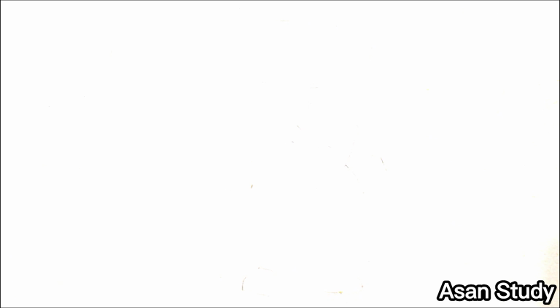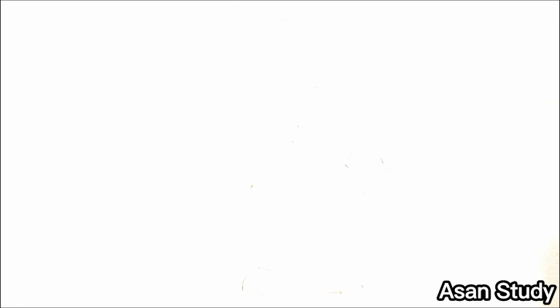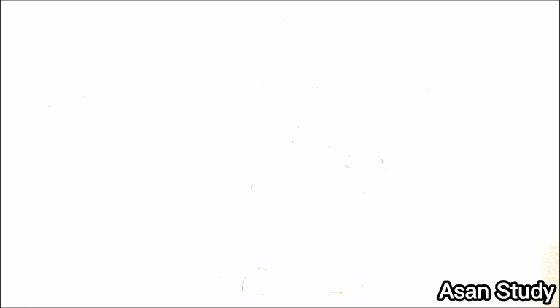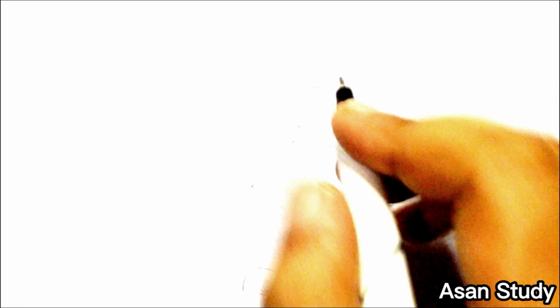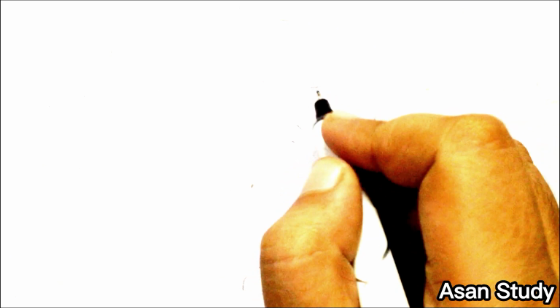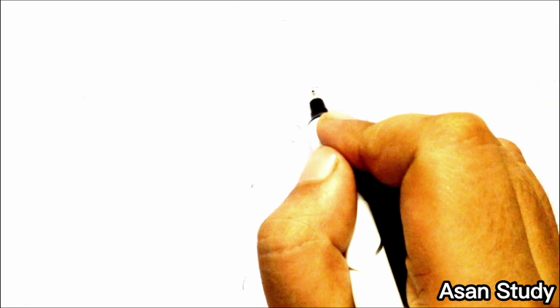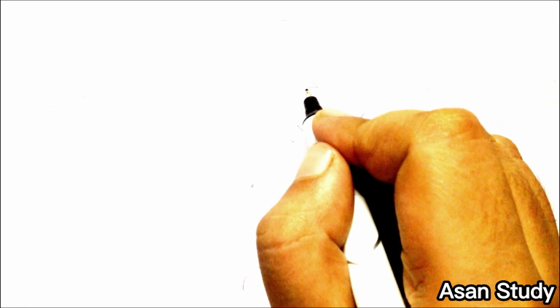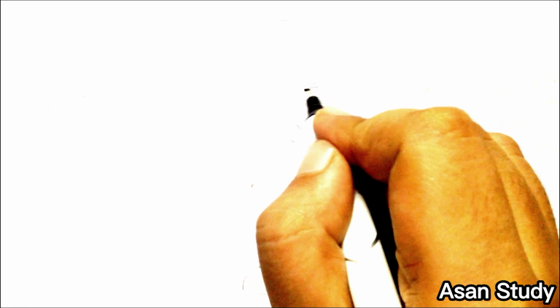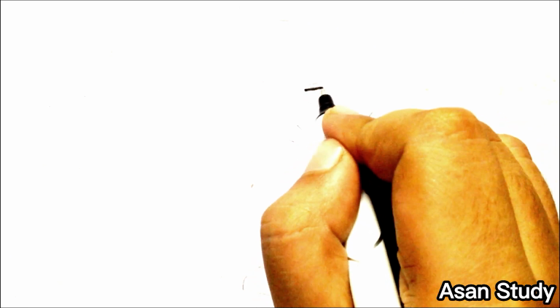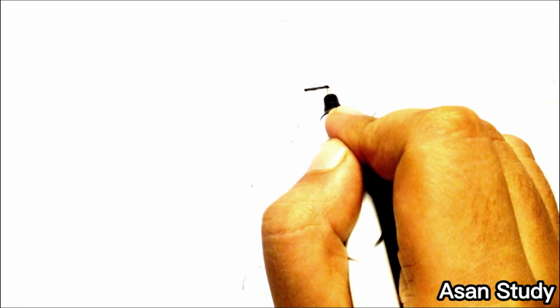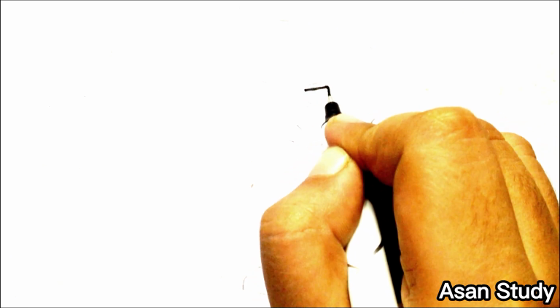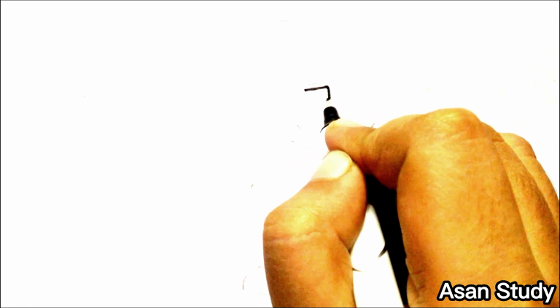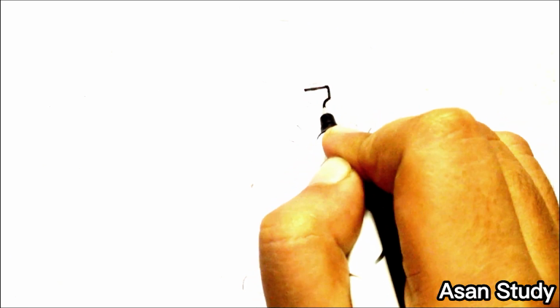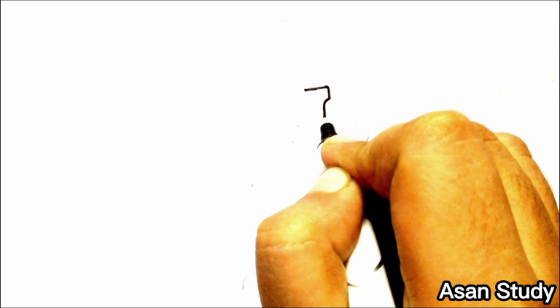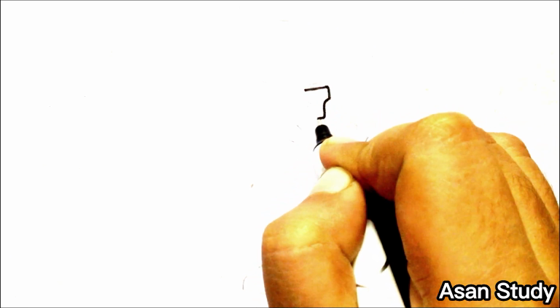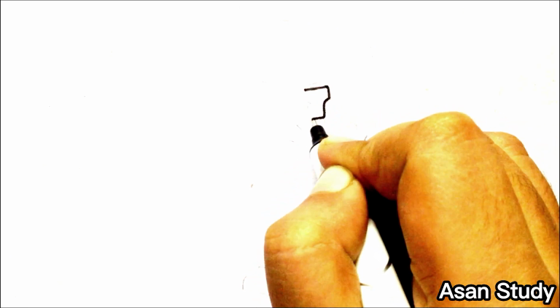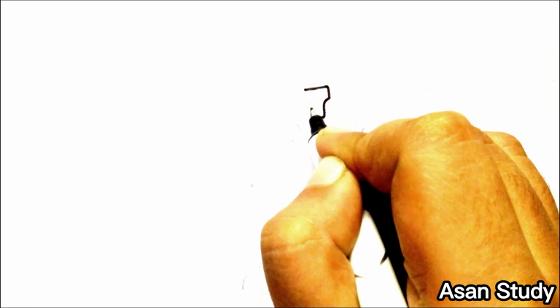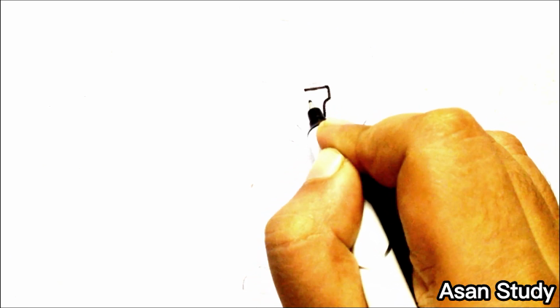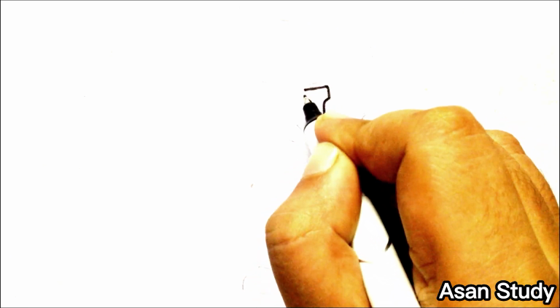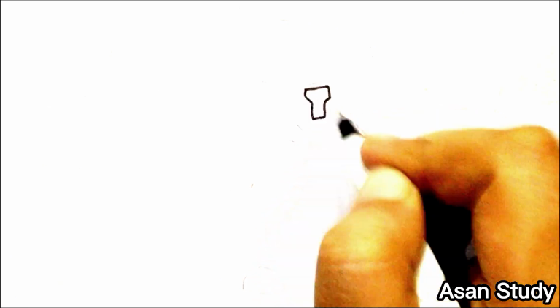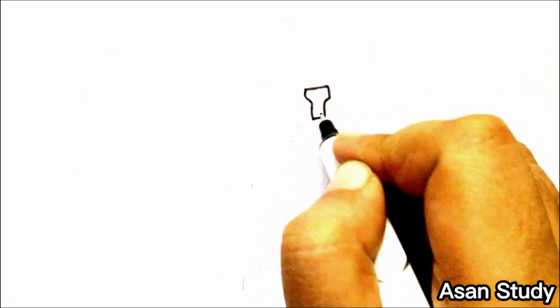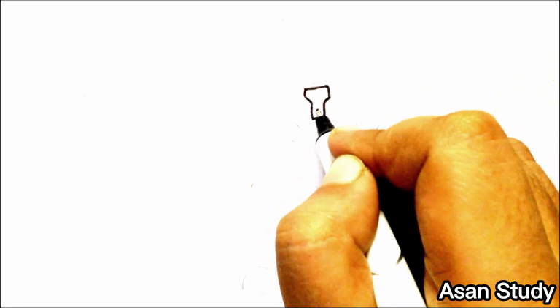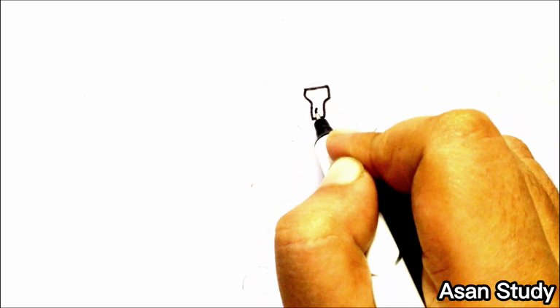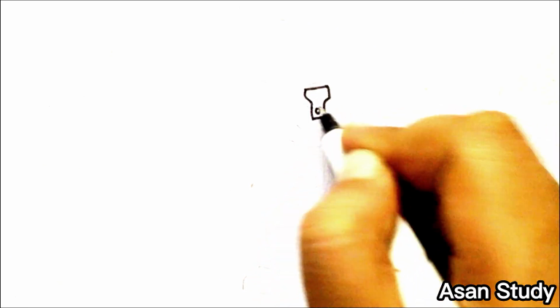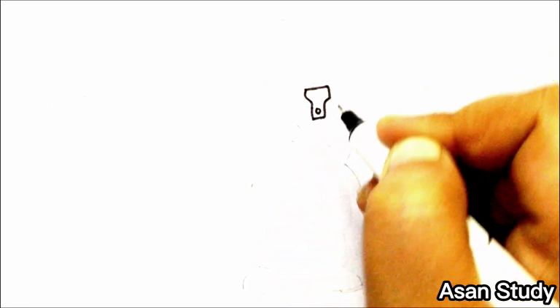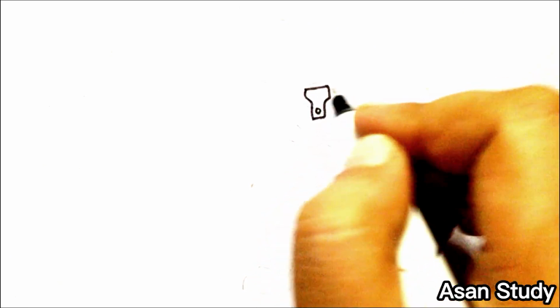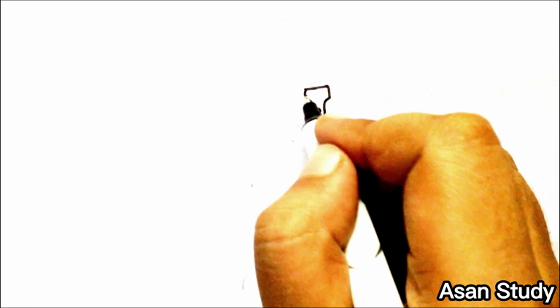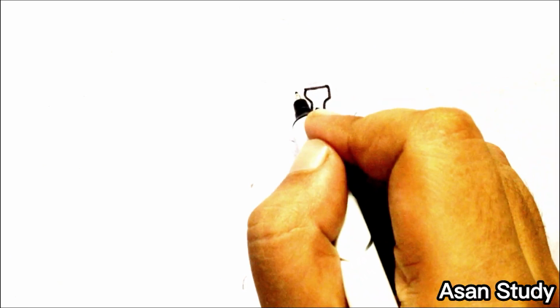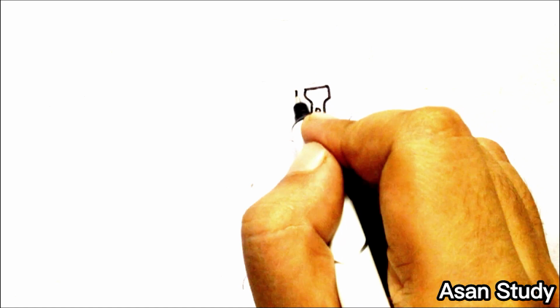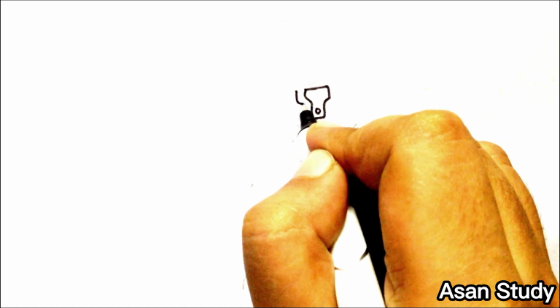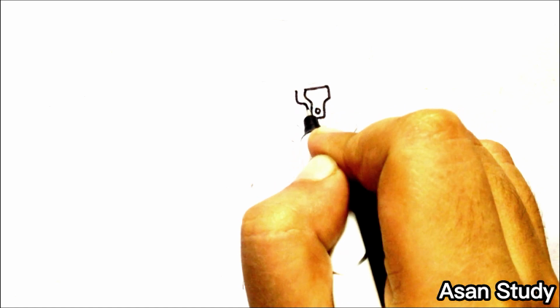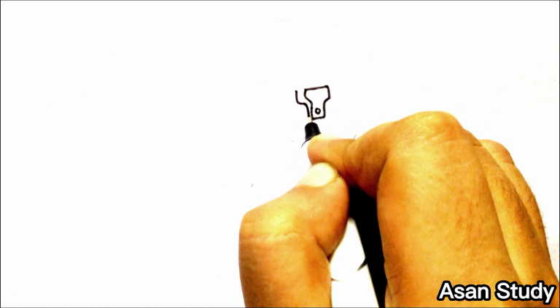Hello everyone, welcome to science study. Today we will learn to draw Cameraman from Skibidi Toilet in an extremely easy way.